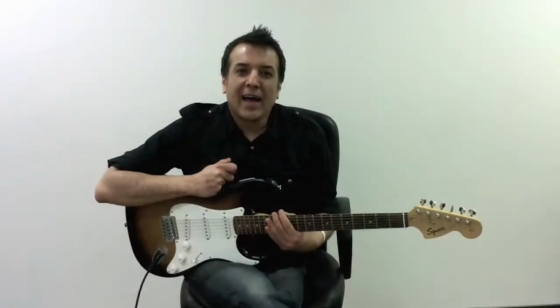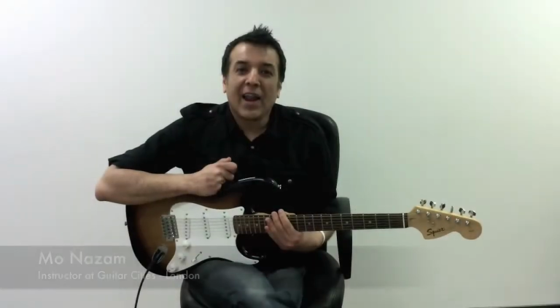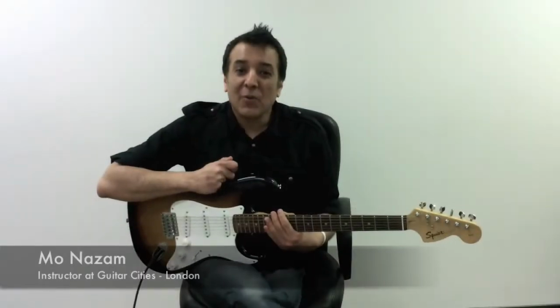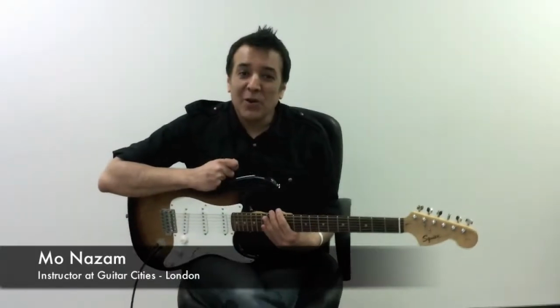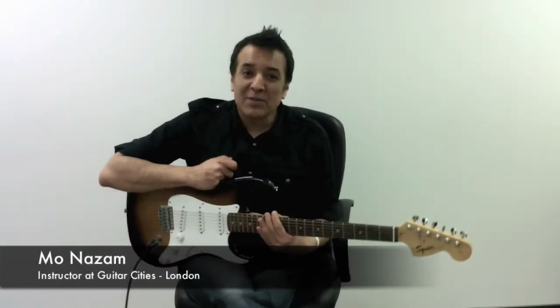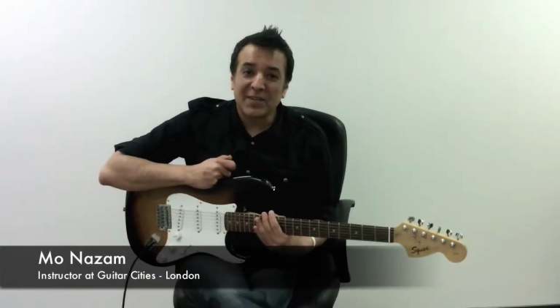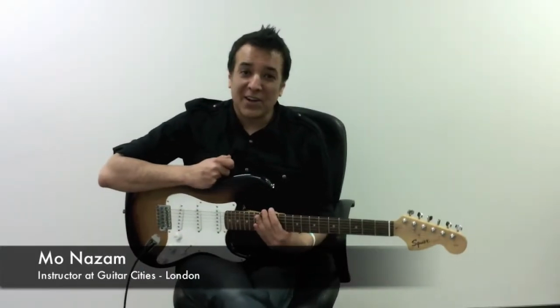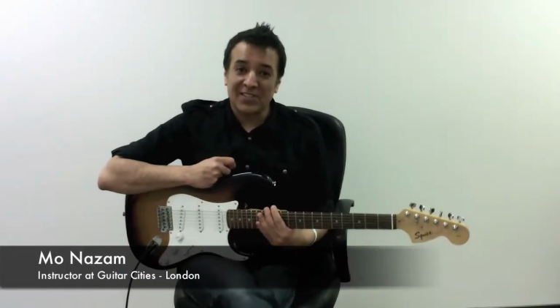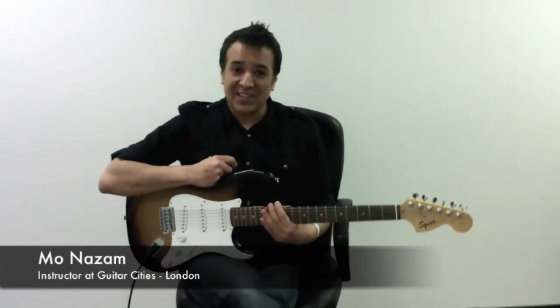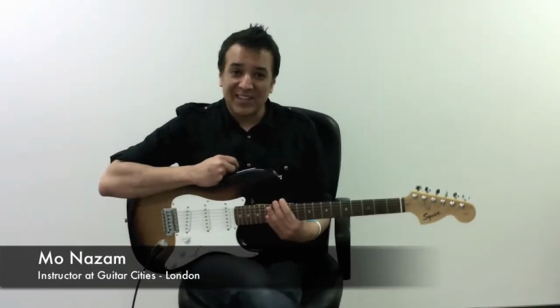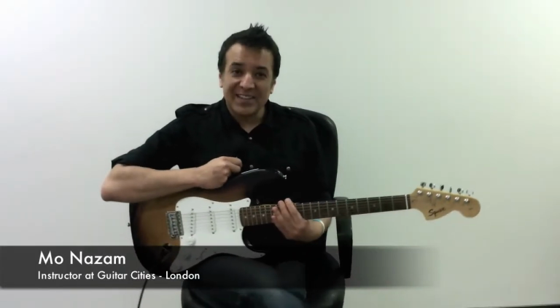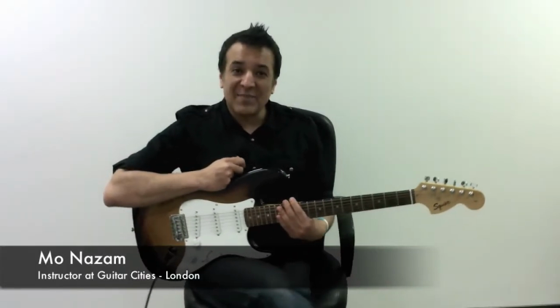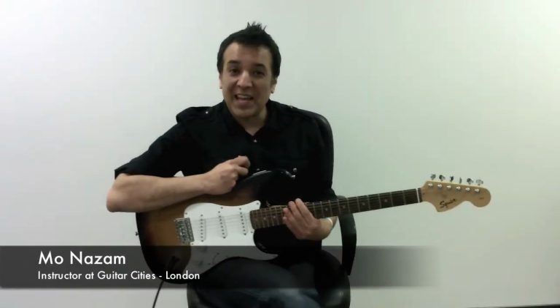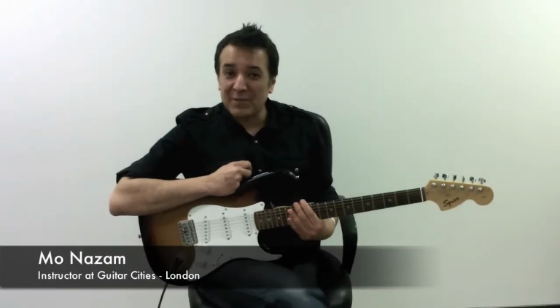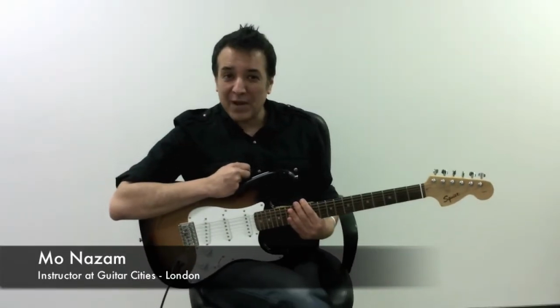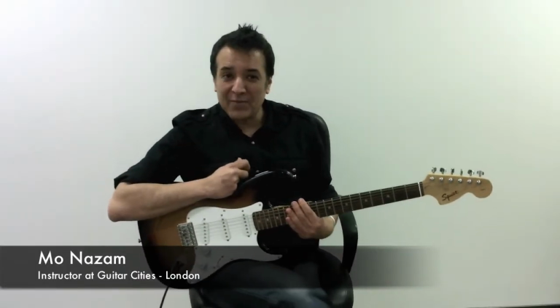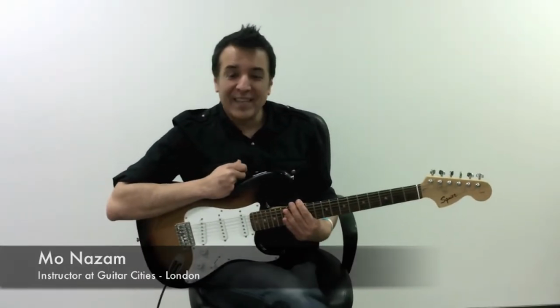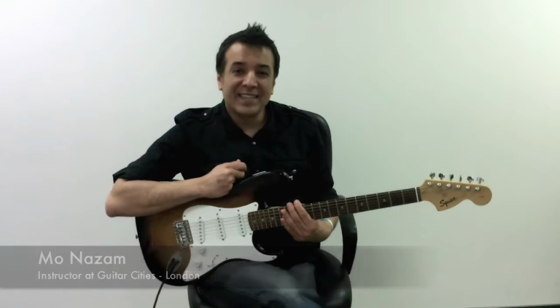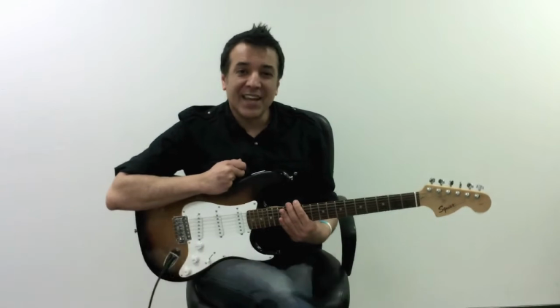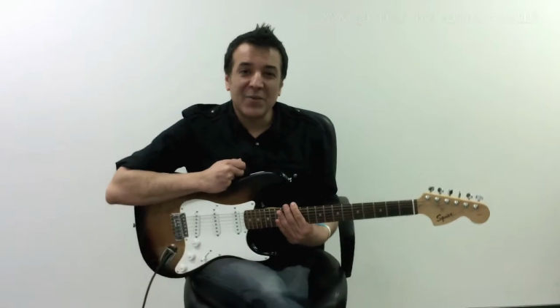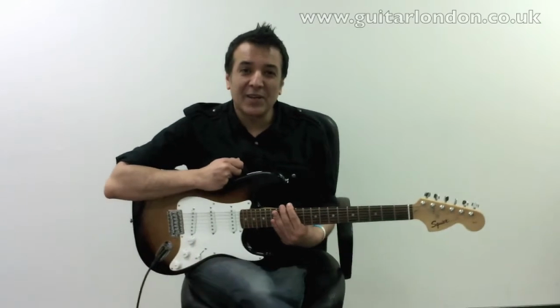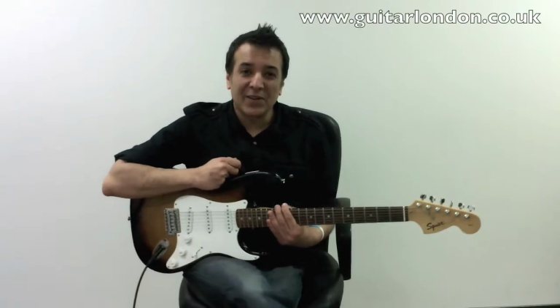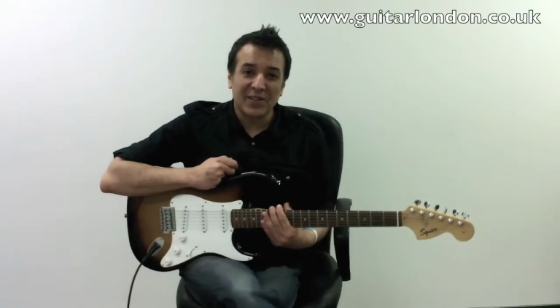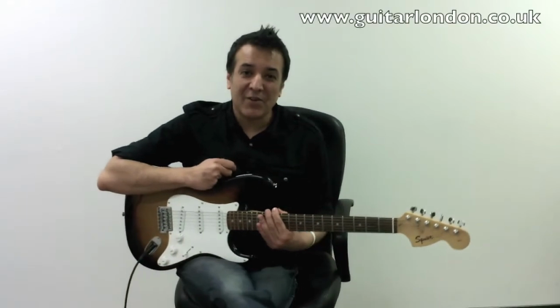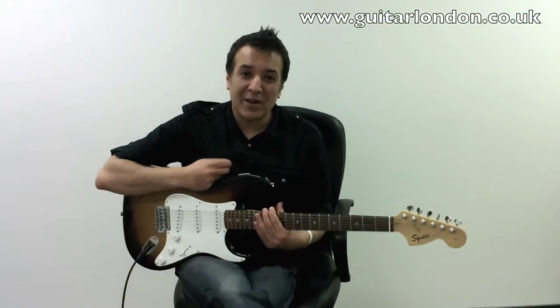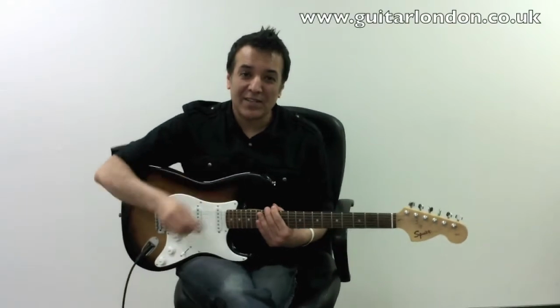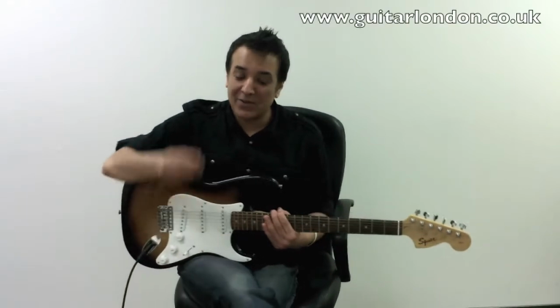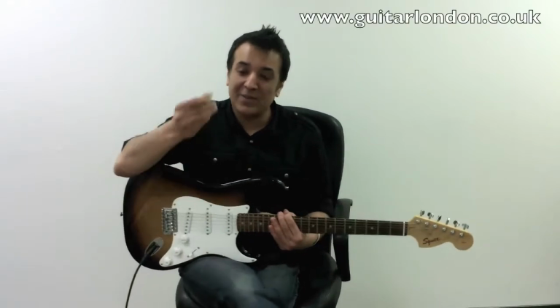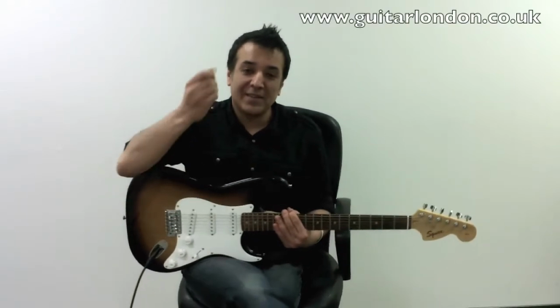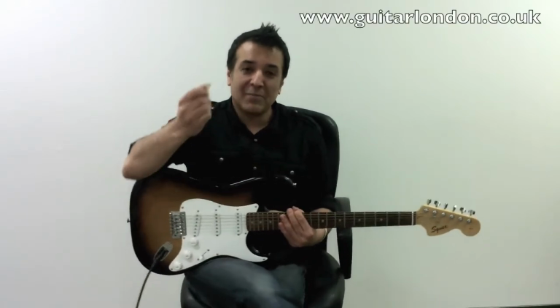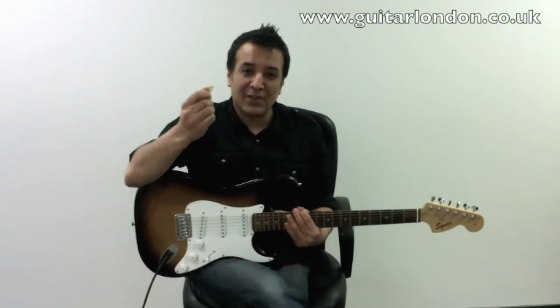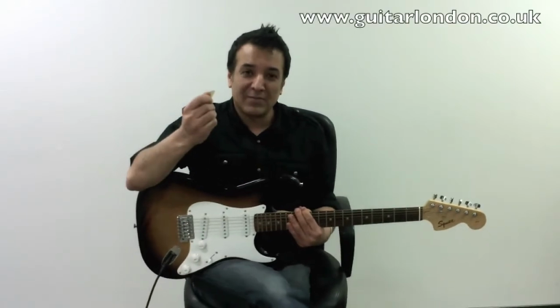Hello and welcome to Guitar City's London. My name is Mo. Today we're going to look at the correct way to hold the plectrum.